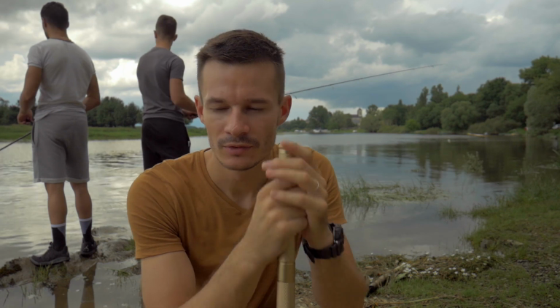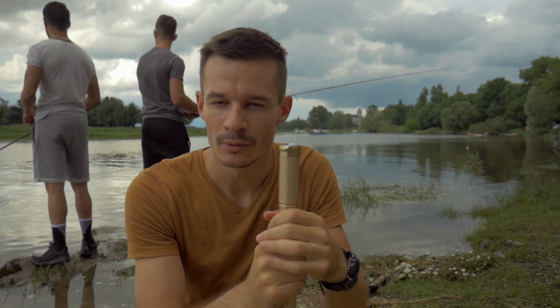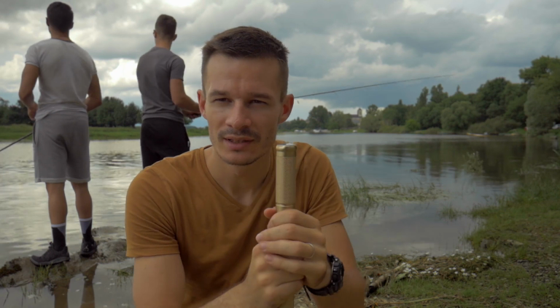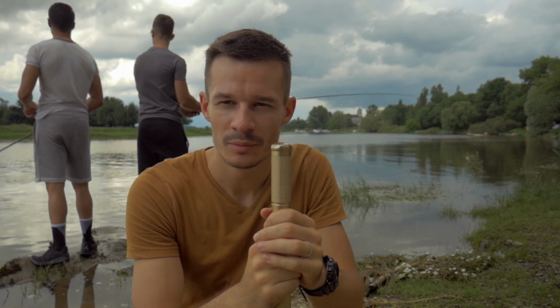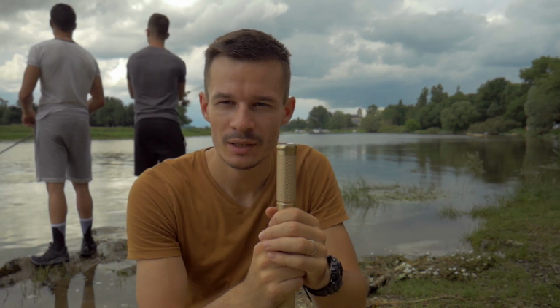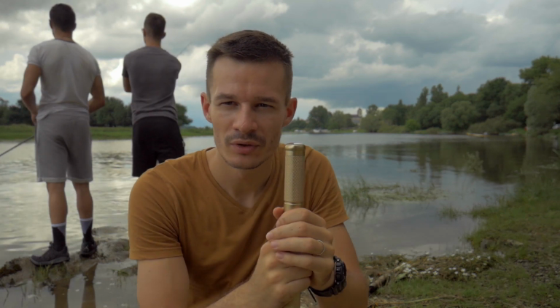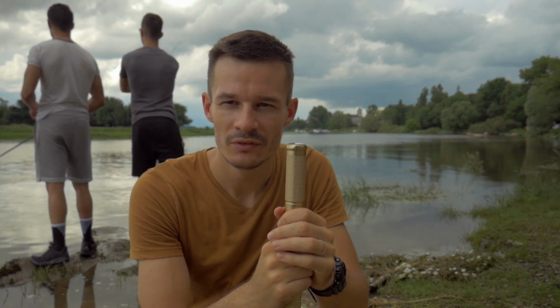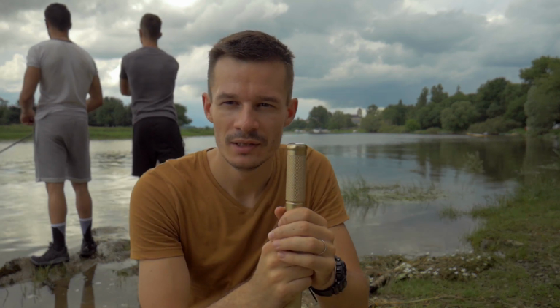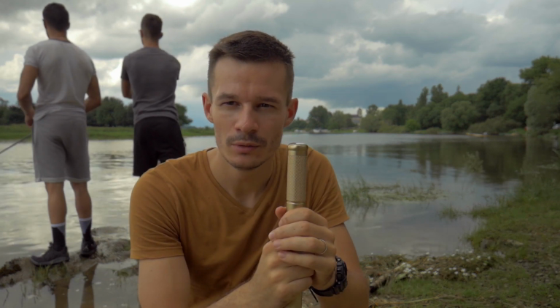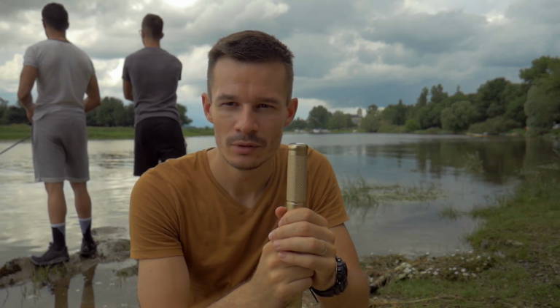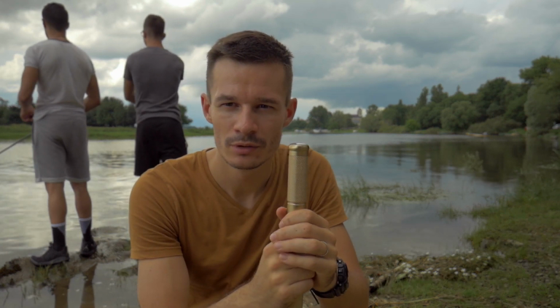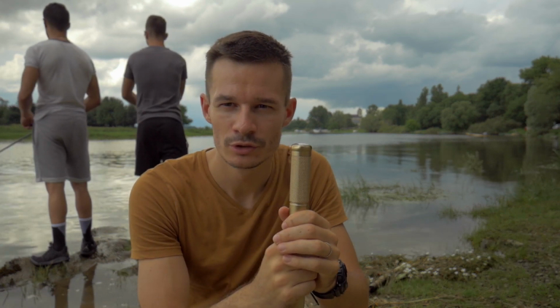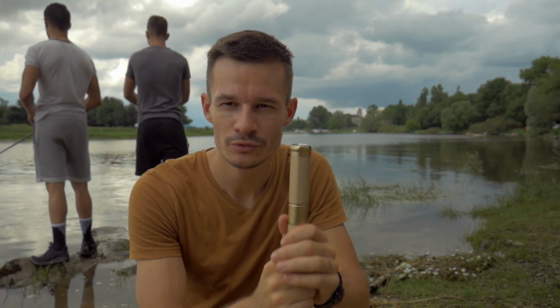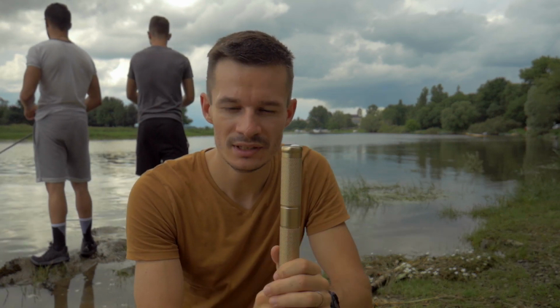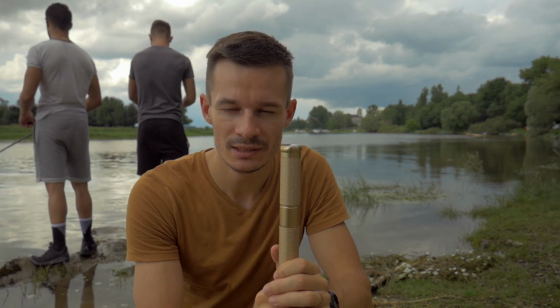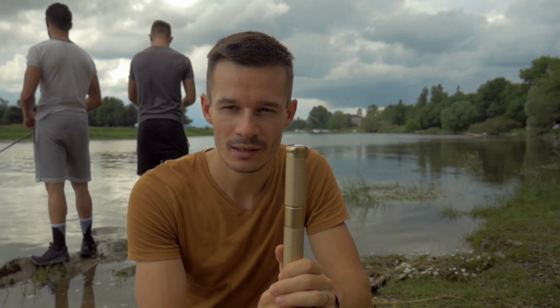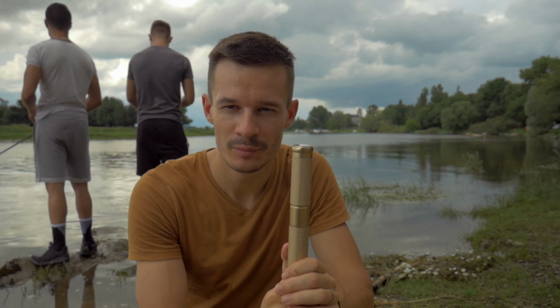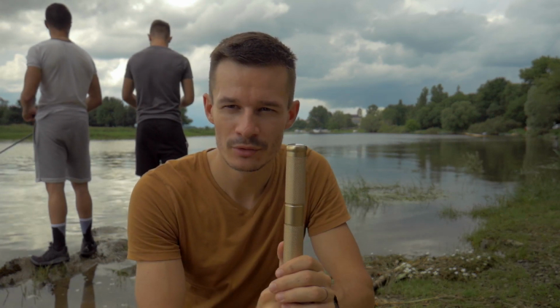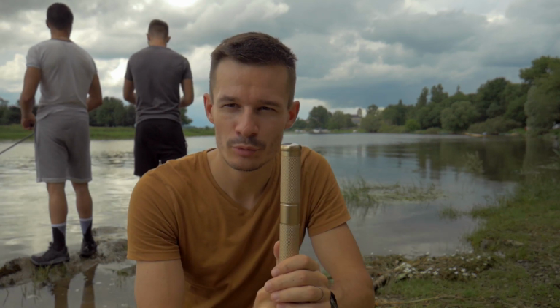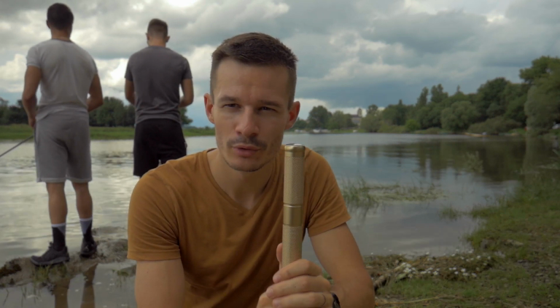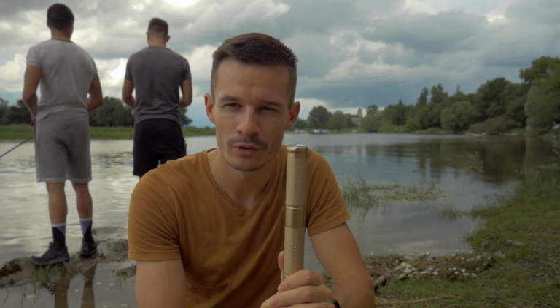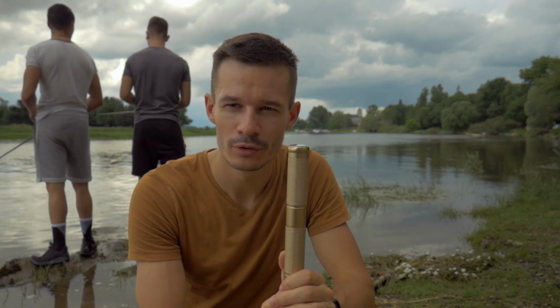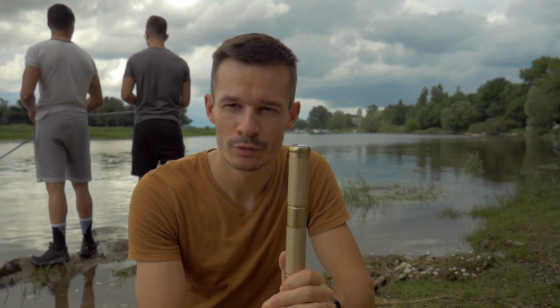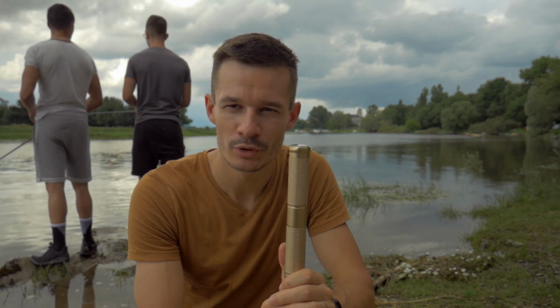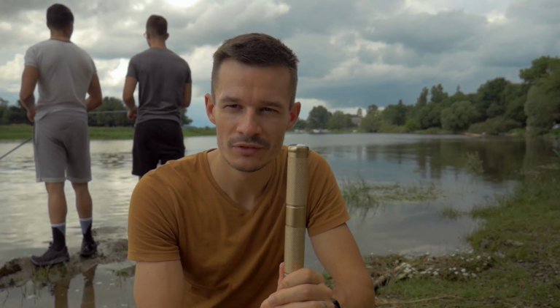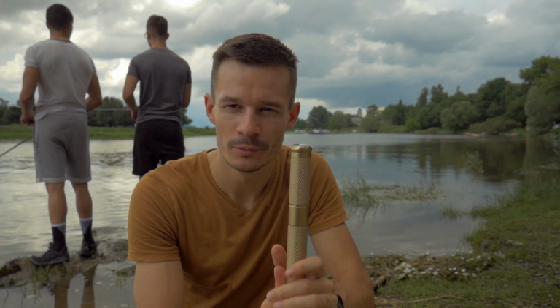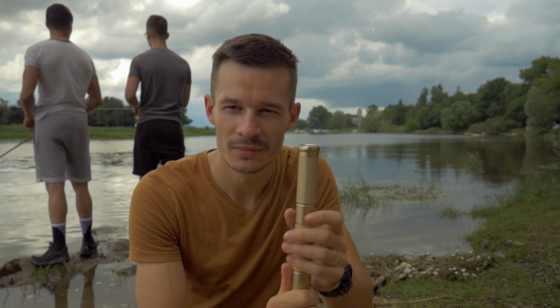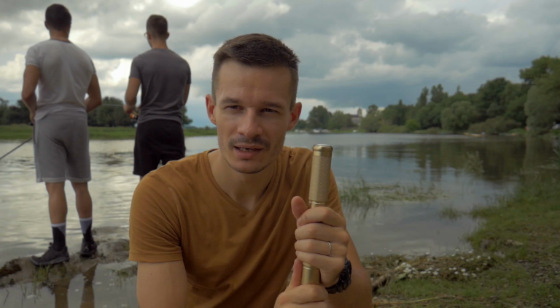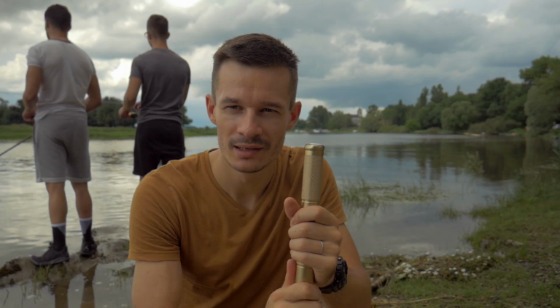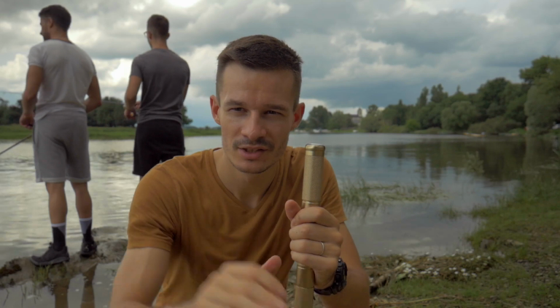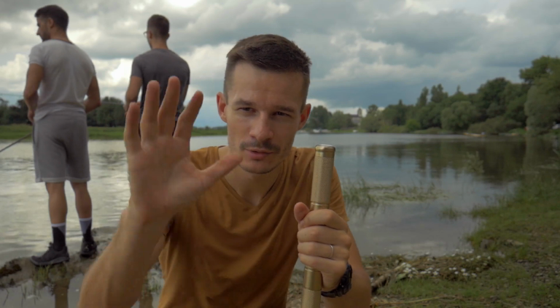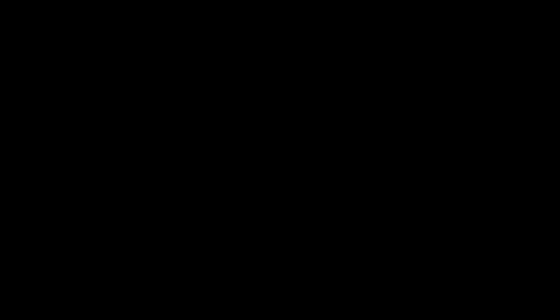Voilà, on a terminé pour cette vidéo. Je vous dis à bientôt pour une prochaine vidéo. Ciao !